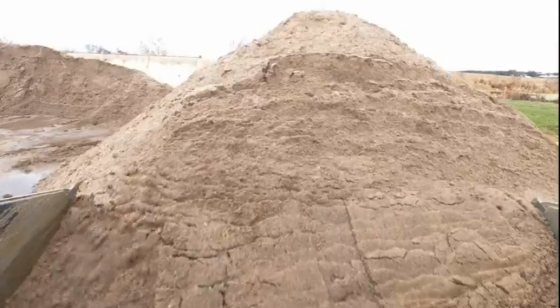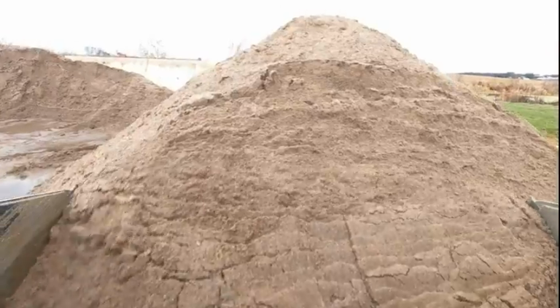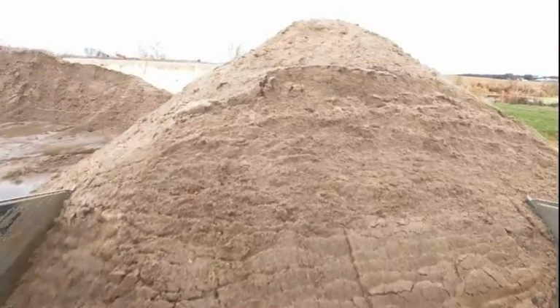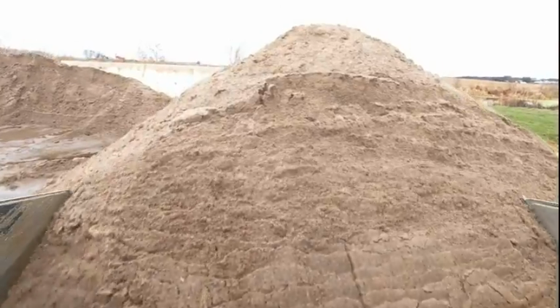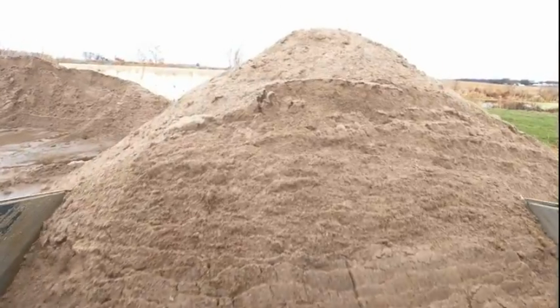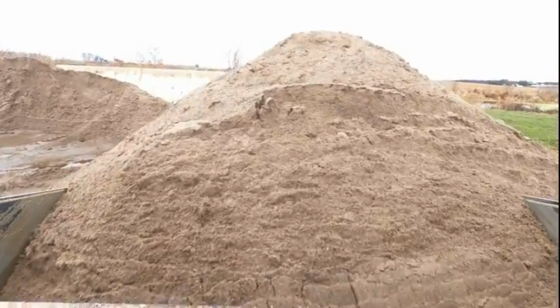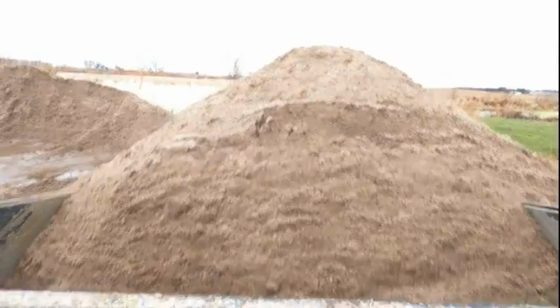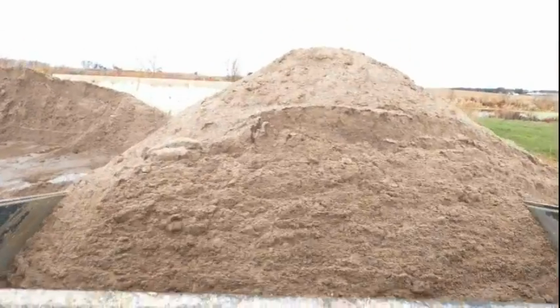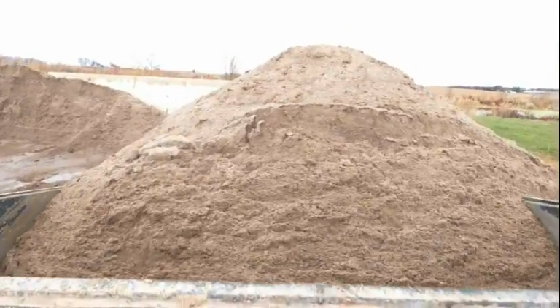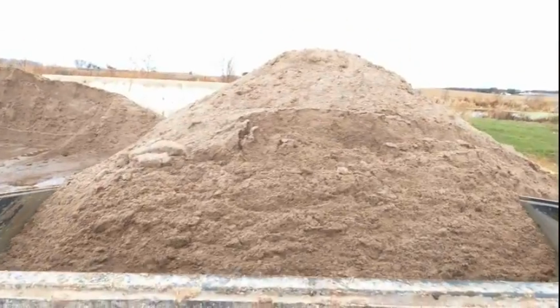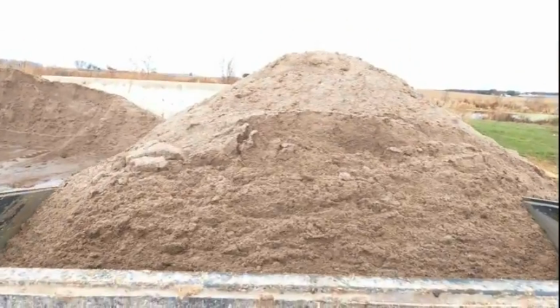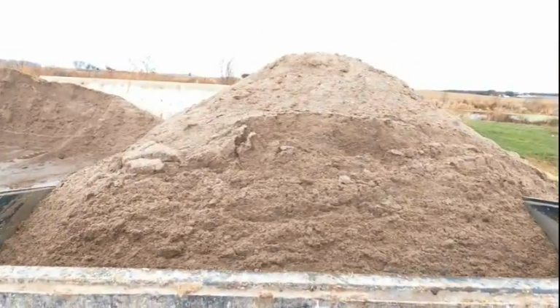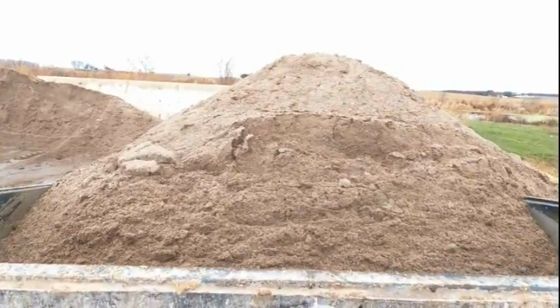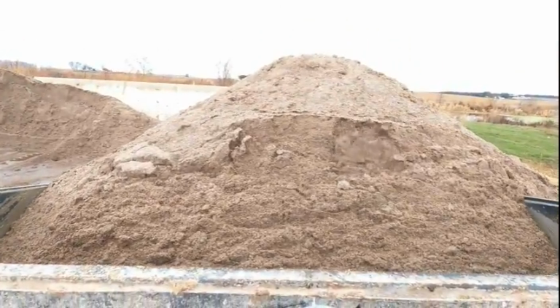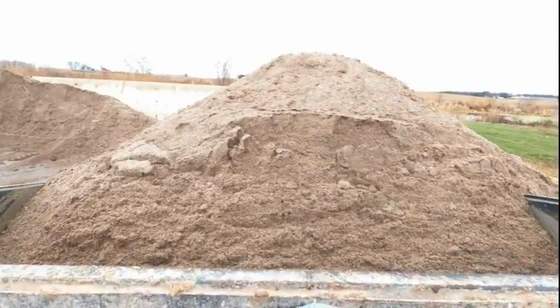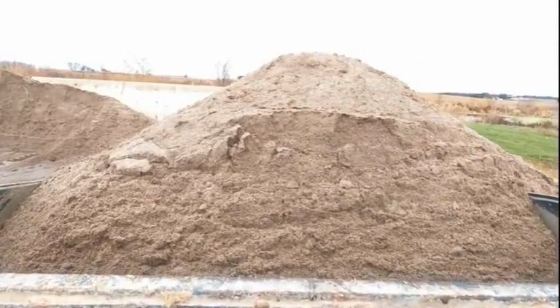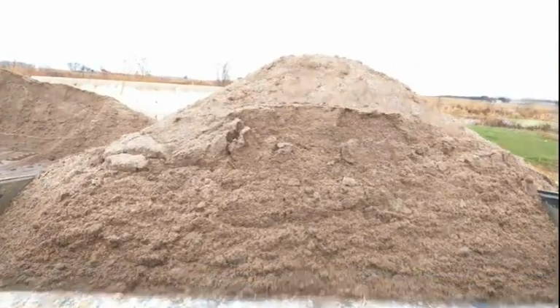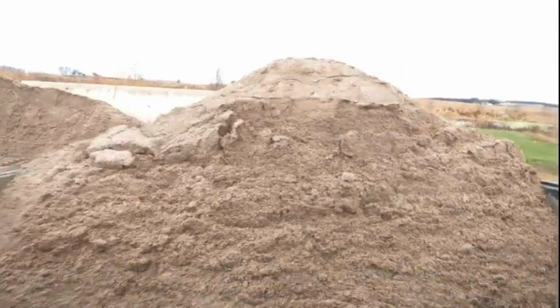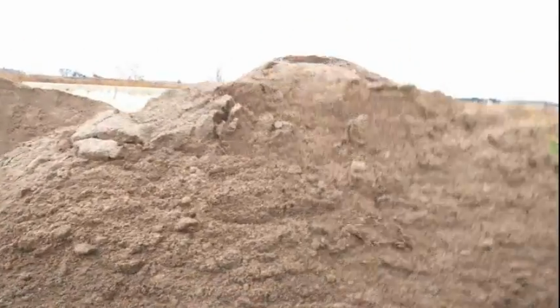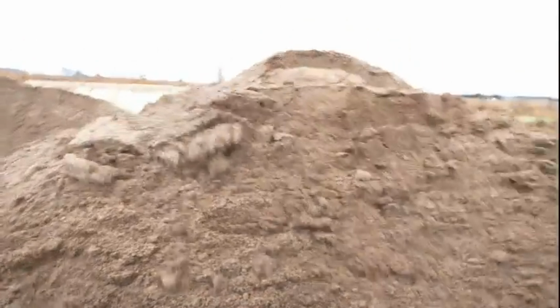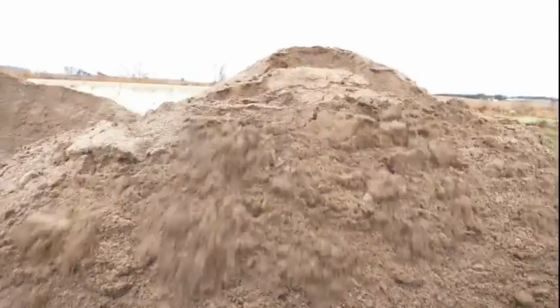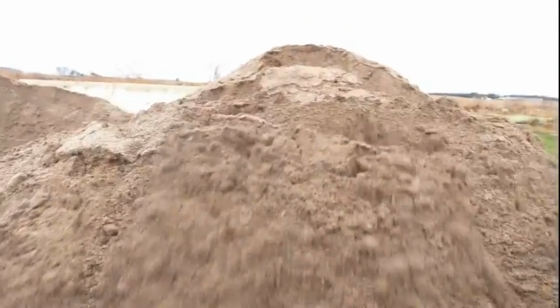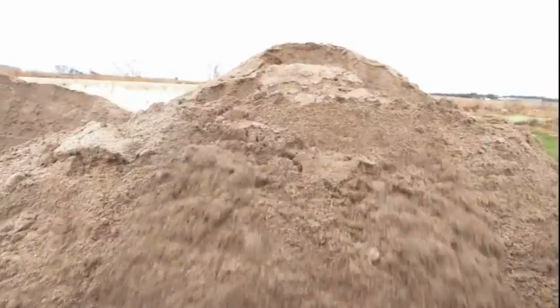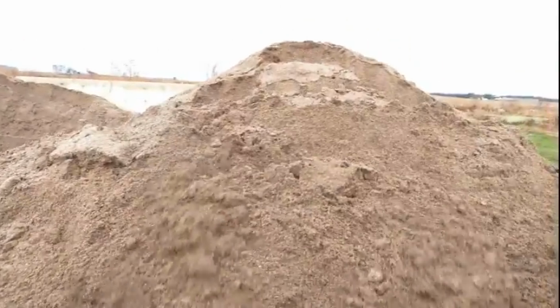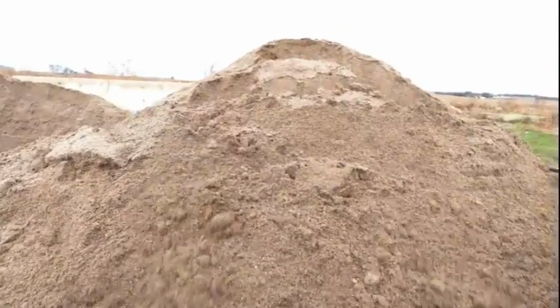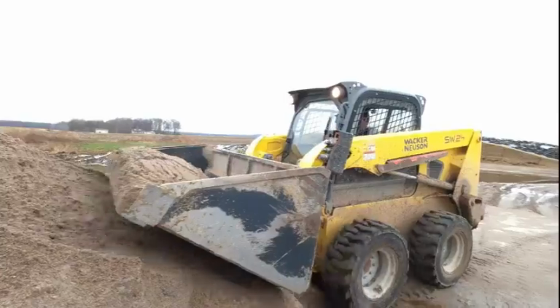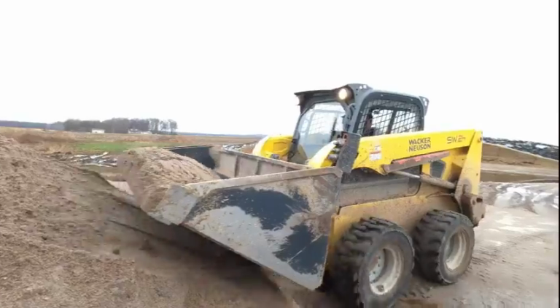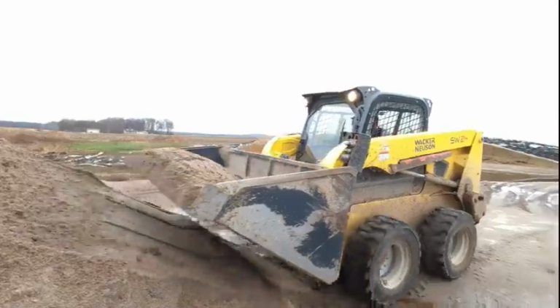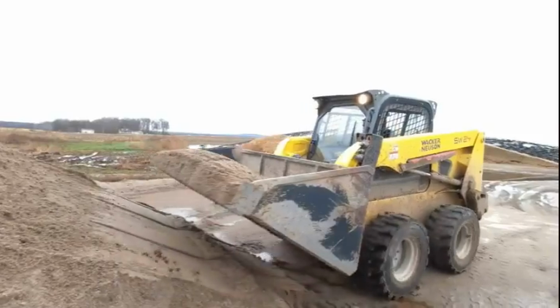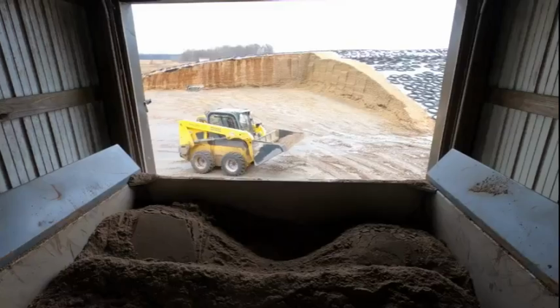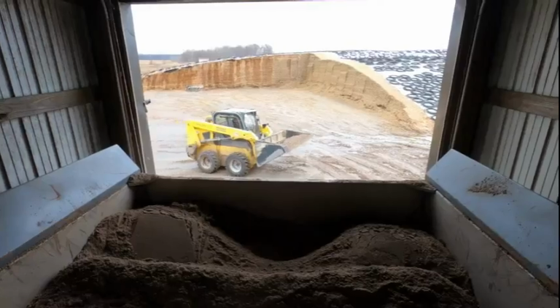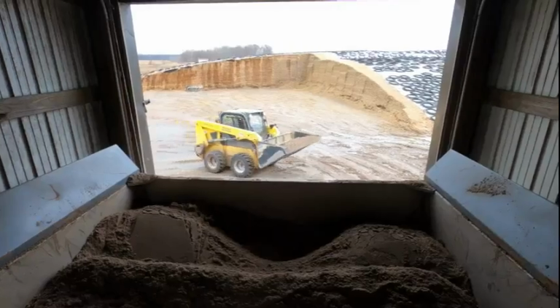Once the sand is dry, it will be scooped up and put in the hopper that fills the robotic bedder. This needs done once a day.